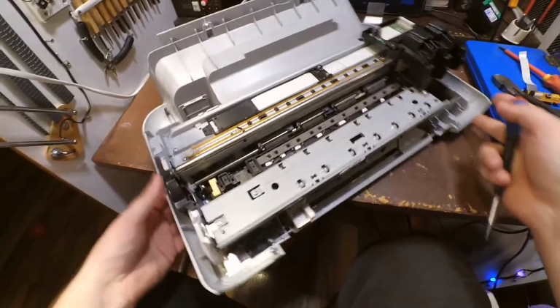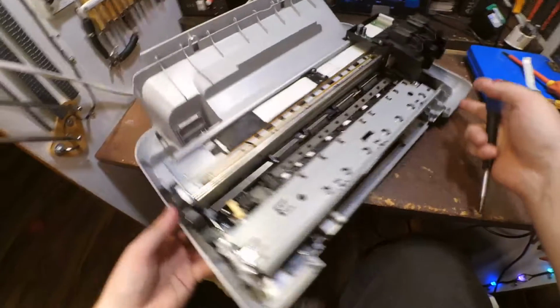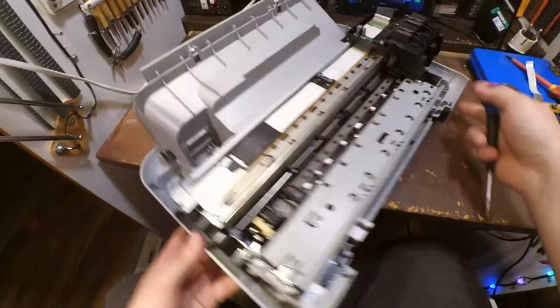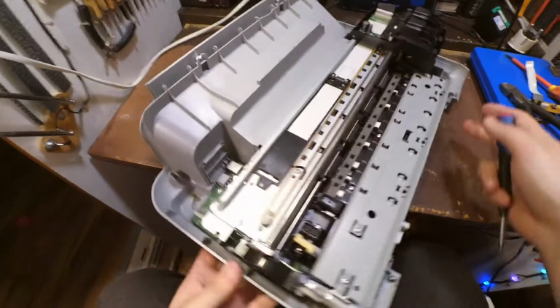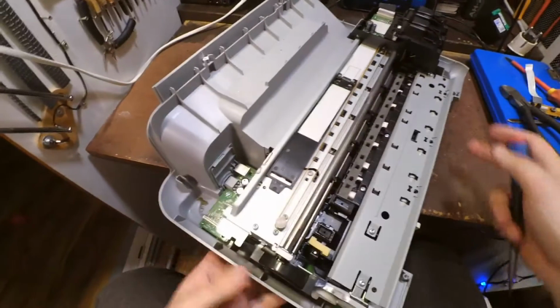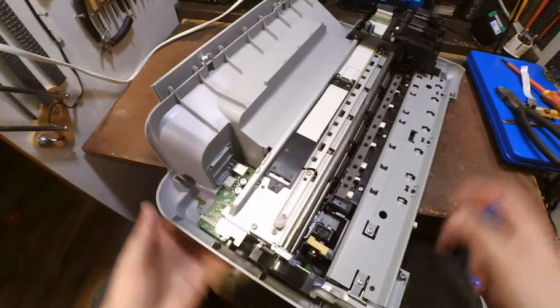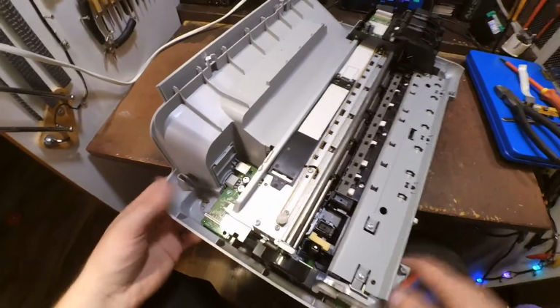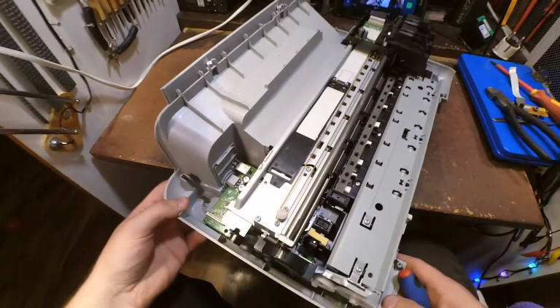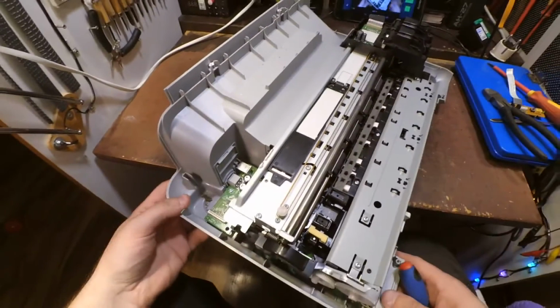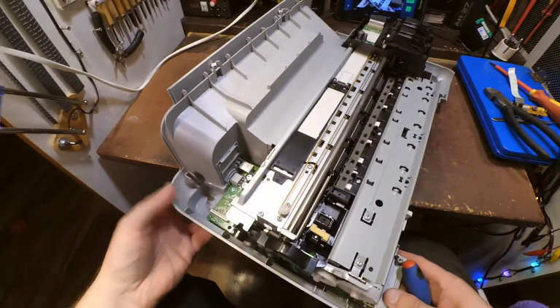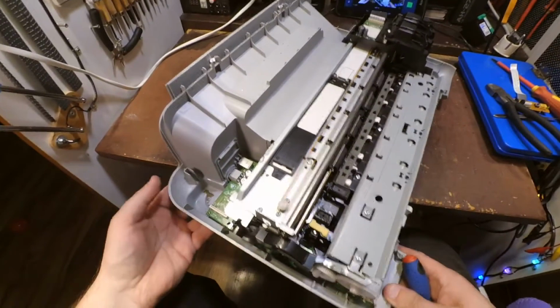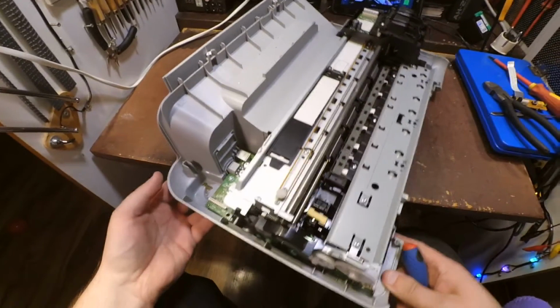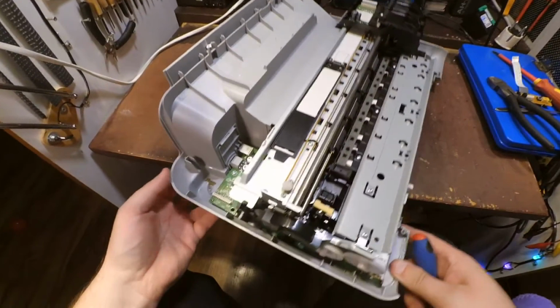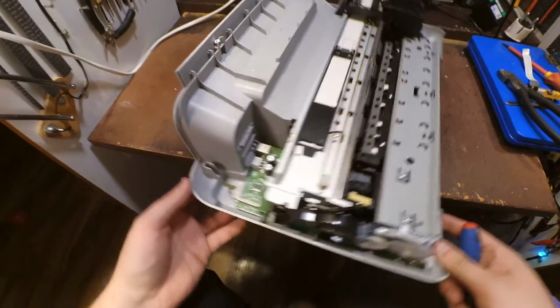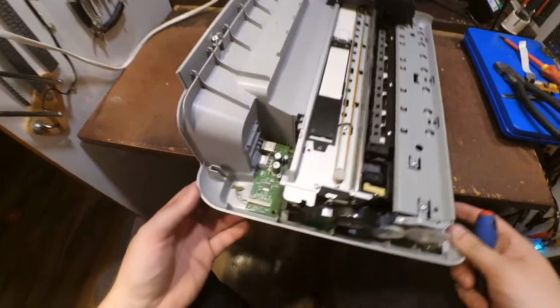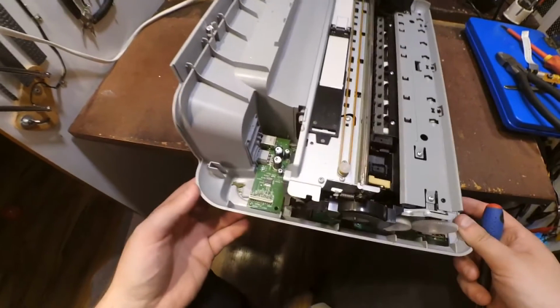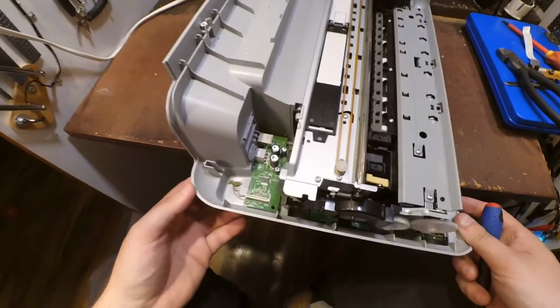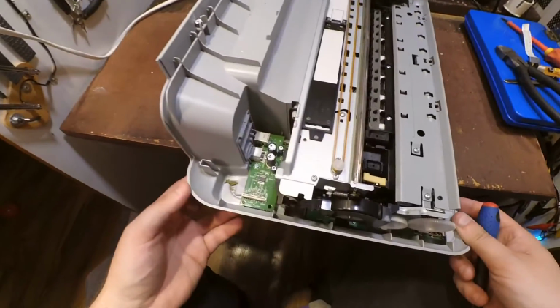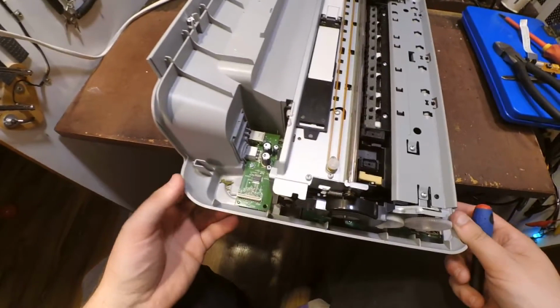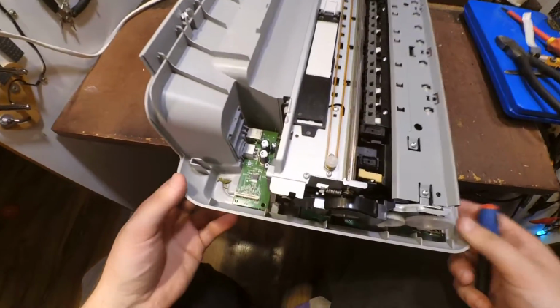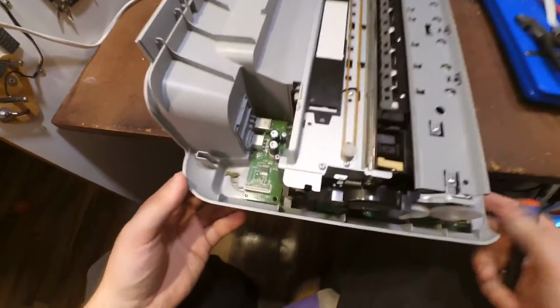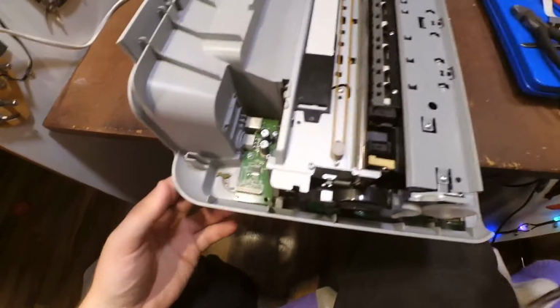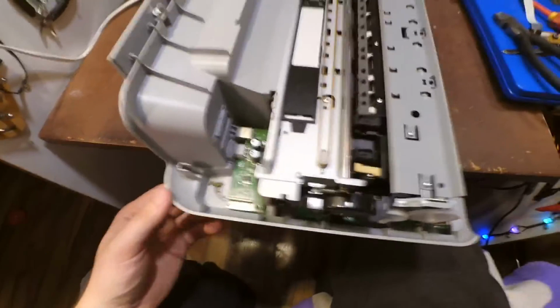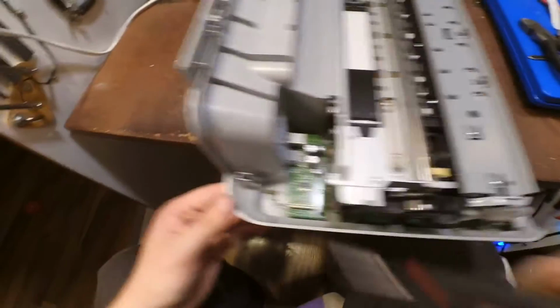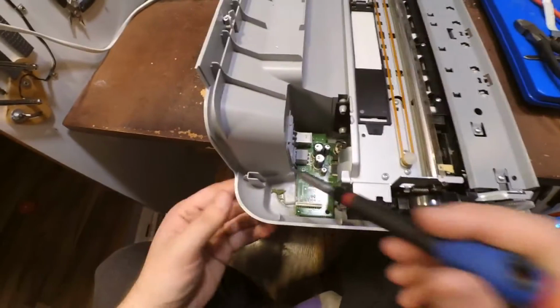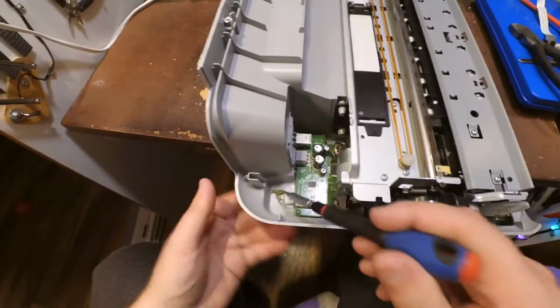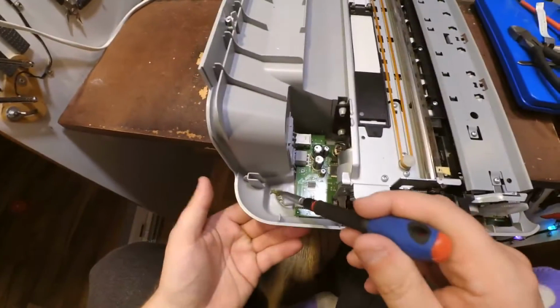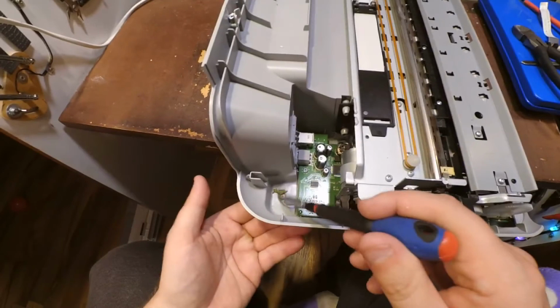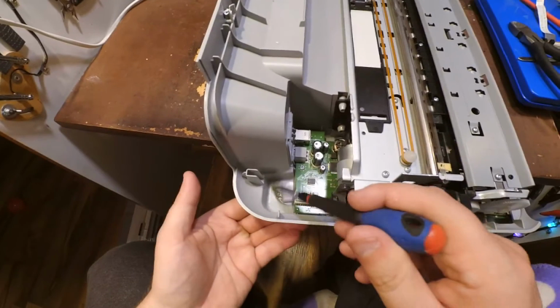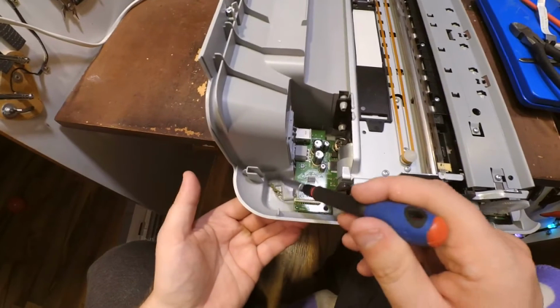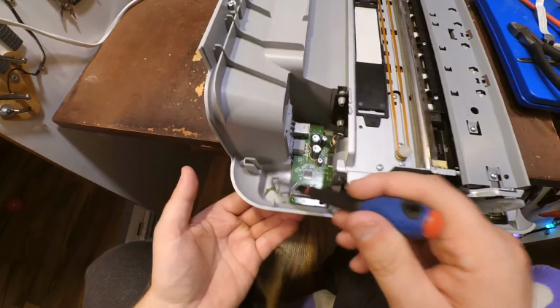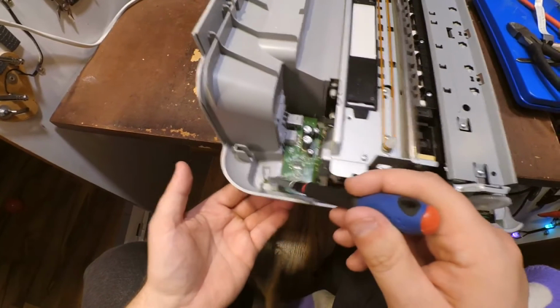Alright, as we can see, even grass is inside the printer.